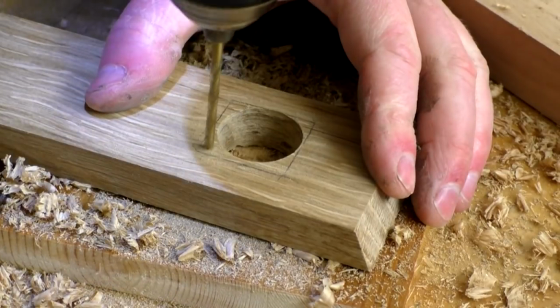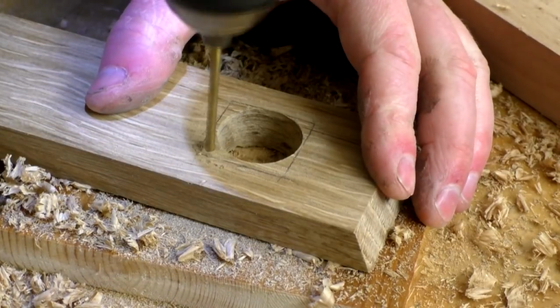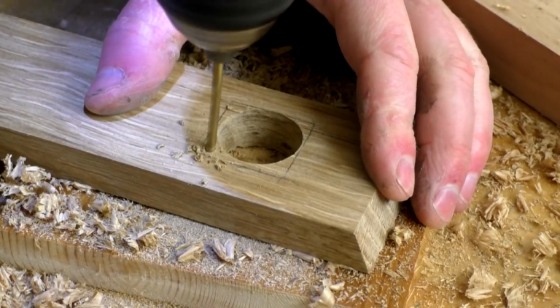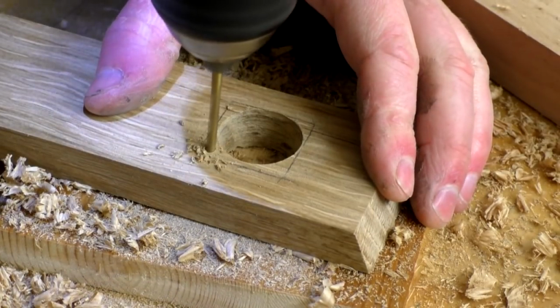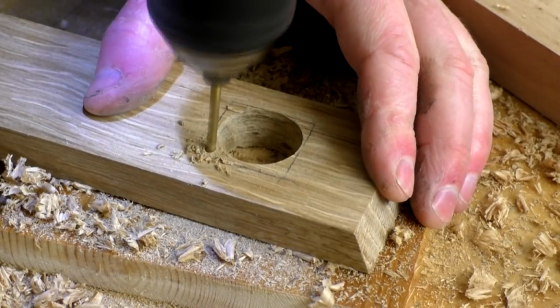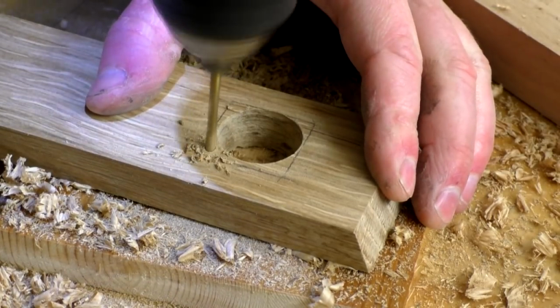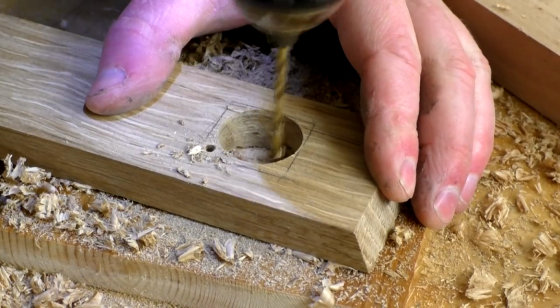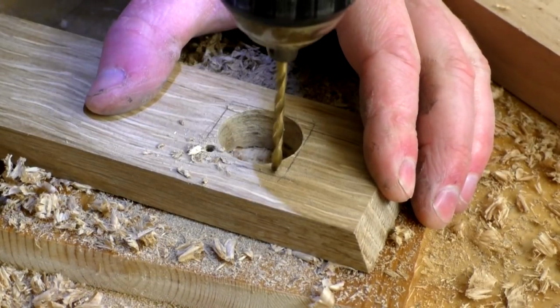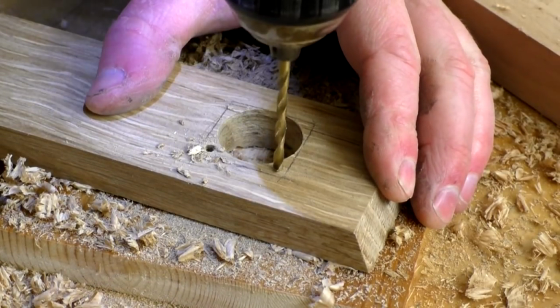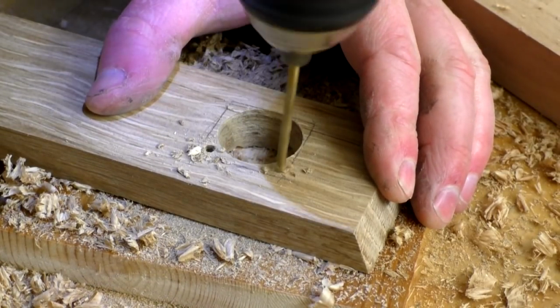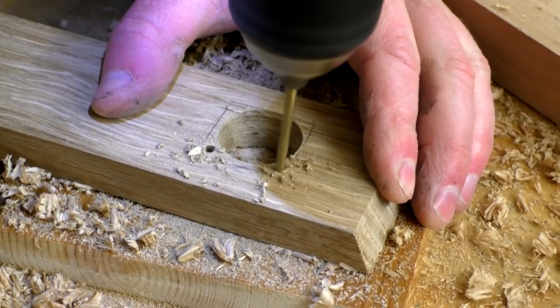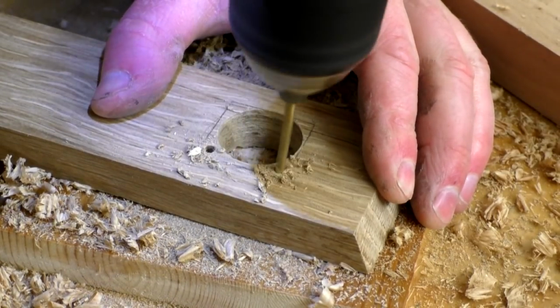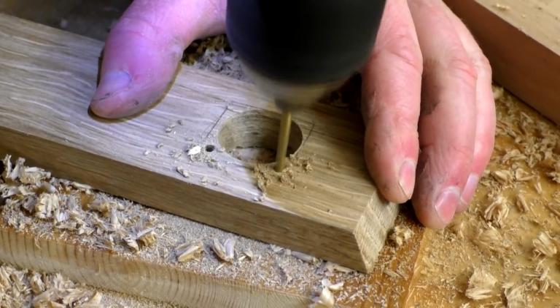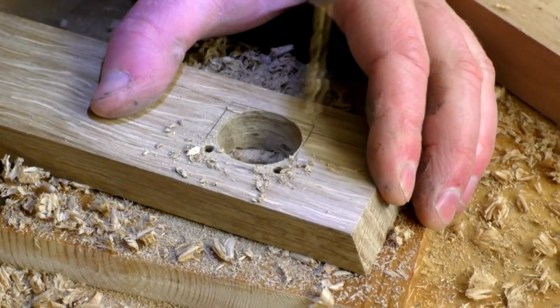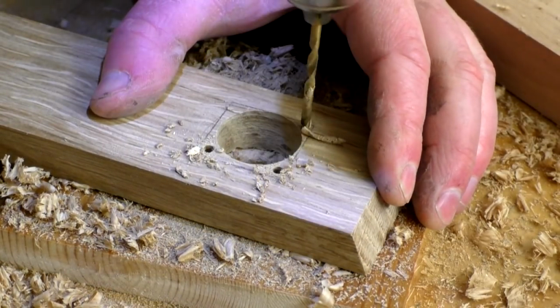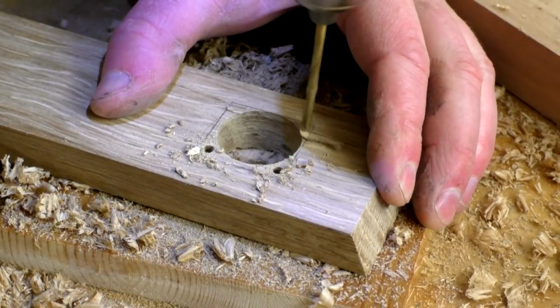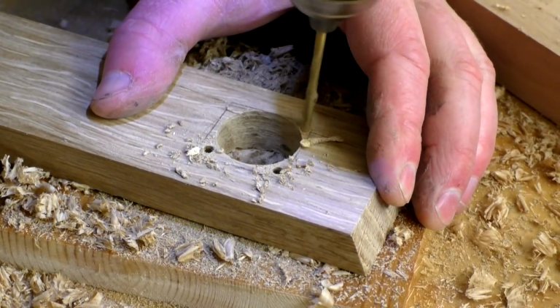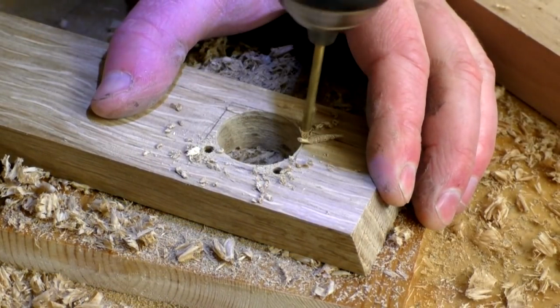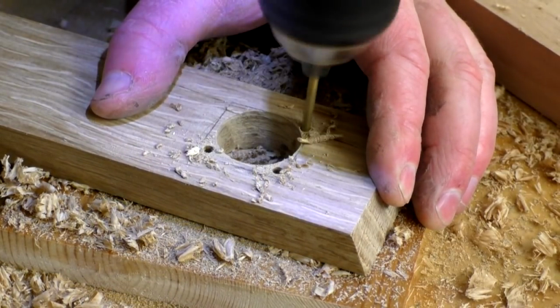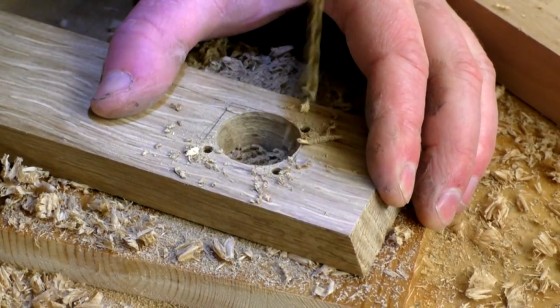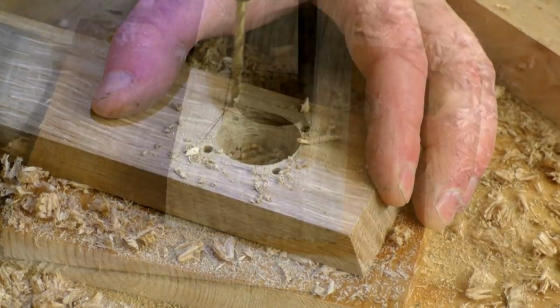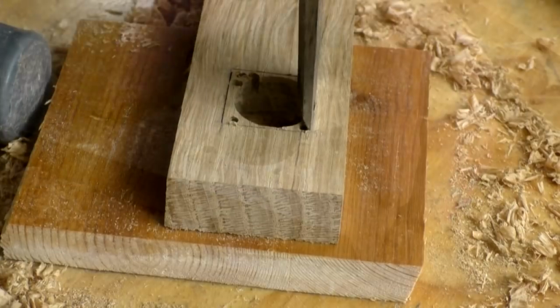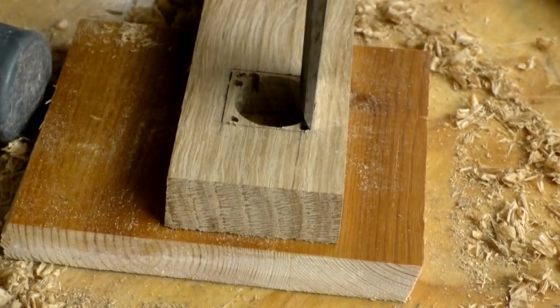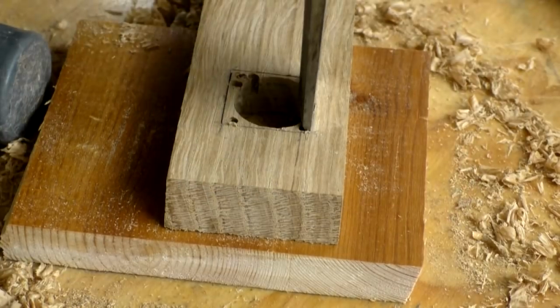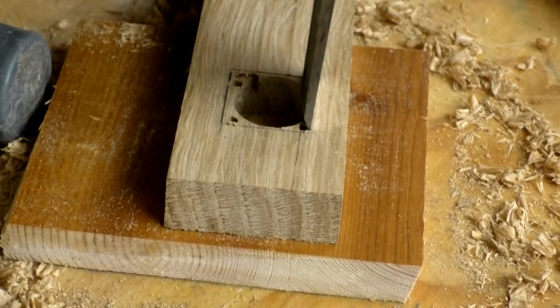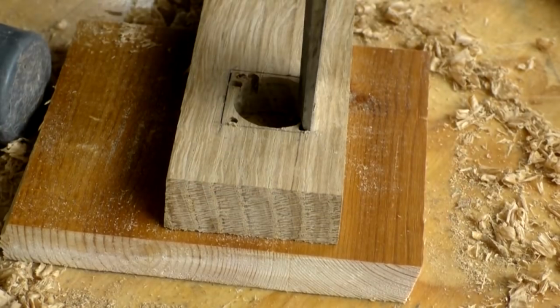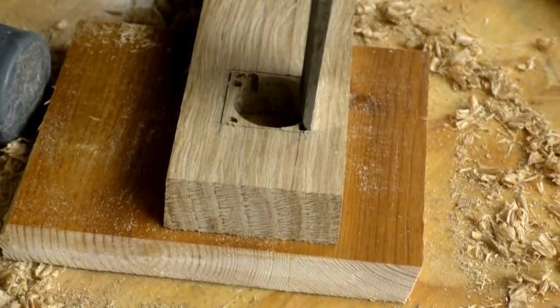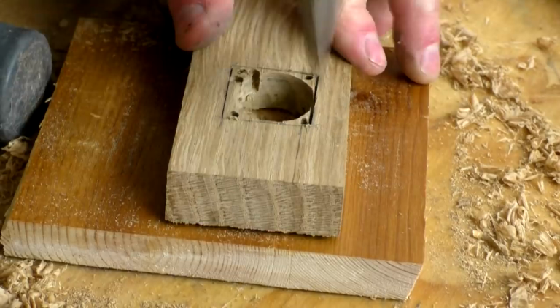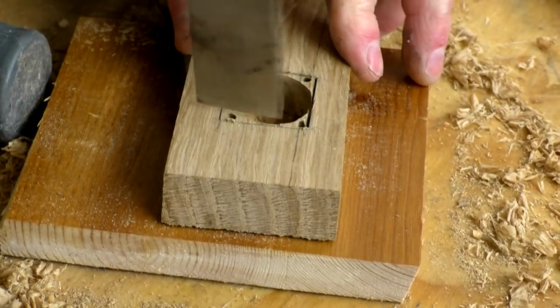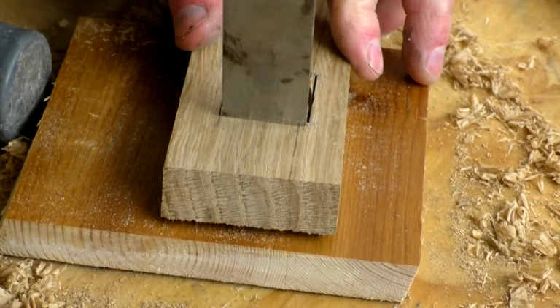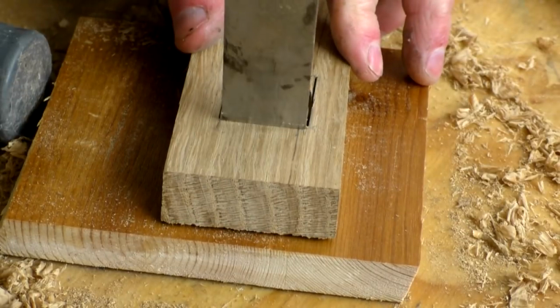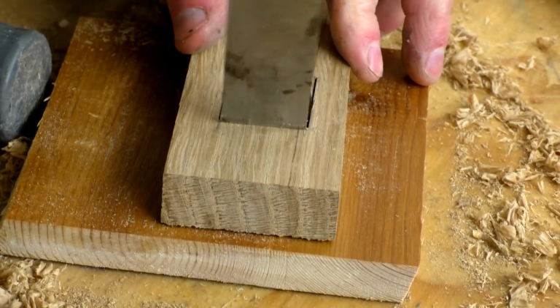Then I drilled some small holes in the corners of the square and removed the rest of the material with chisels.